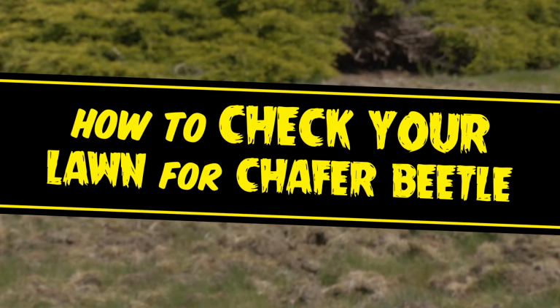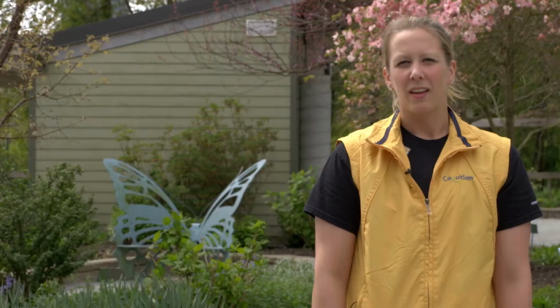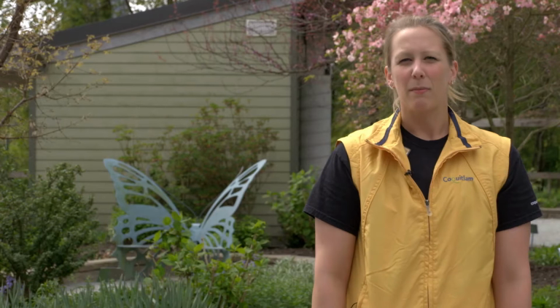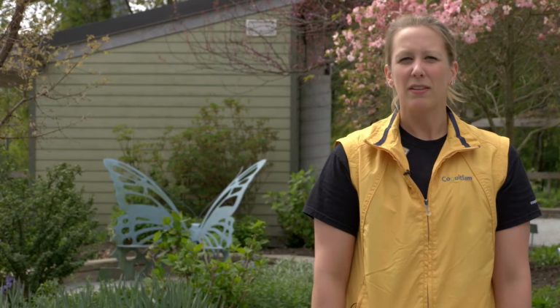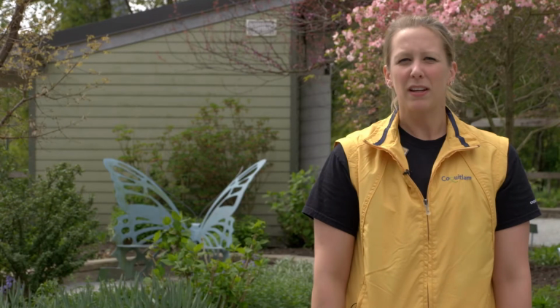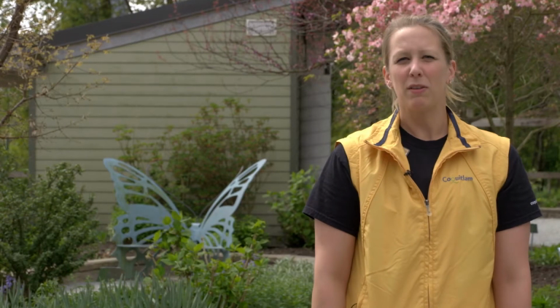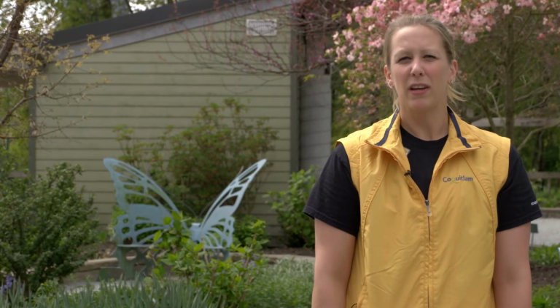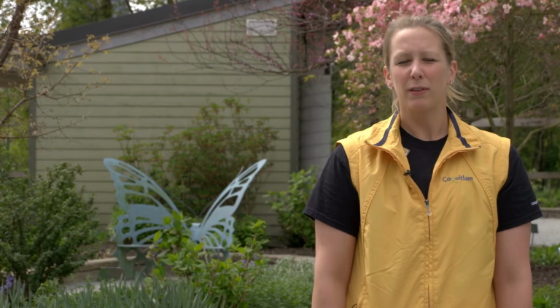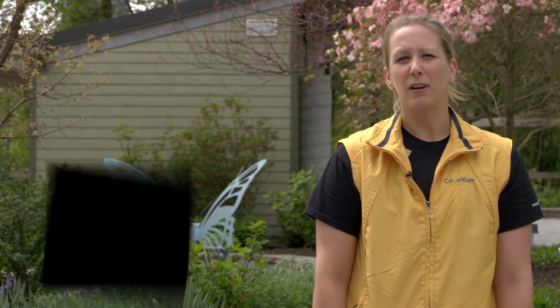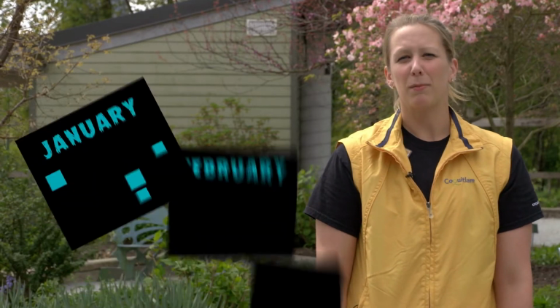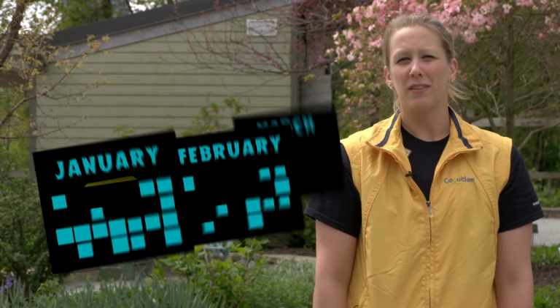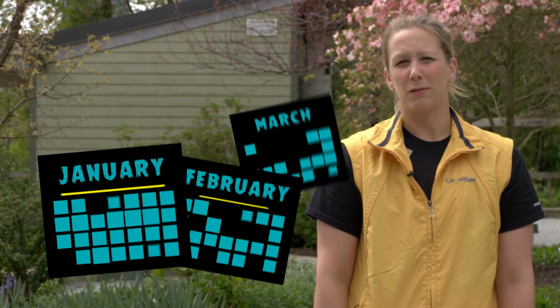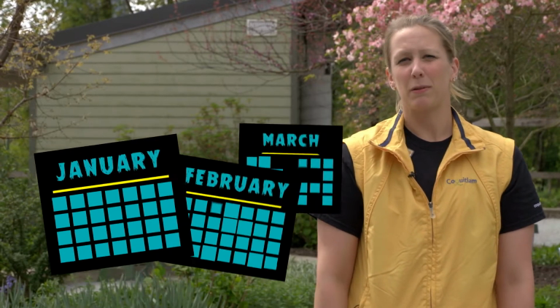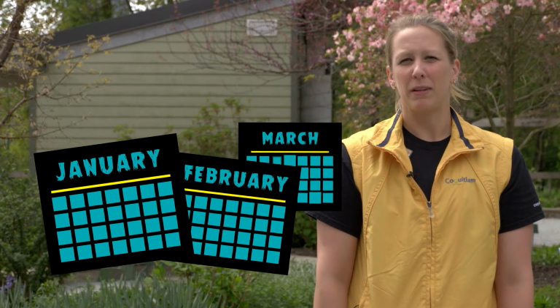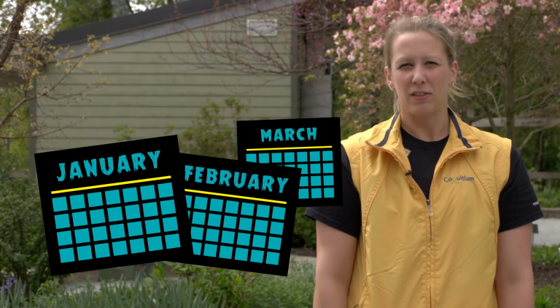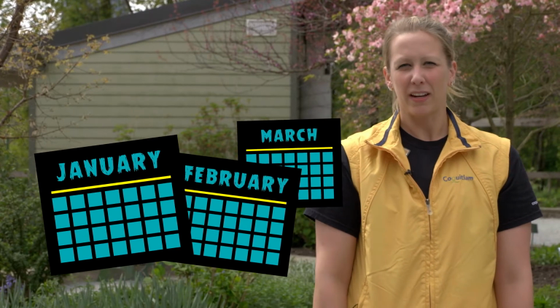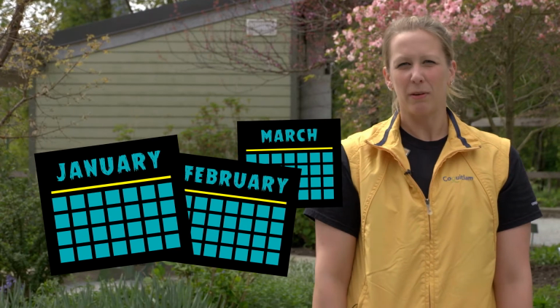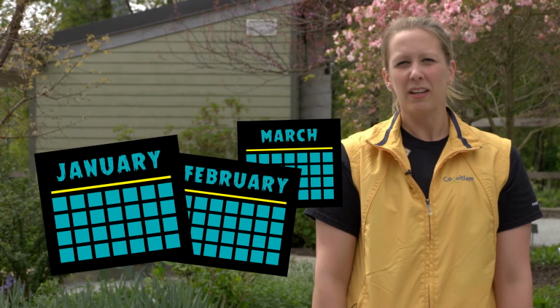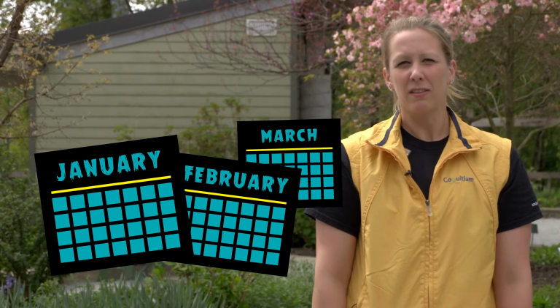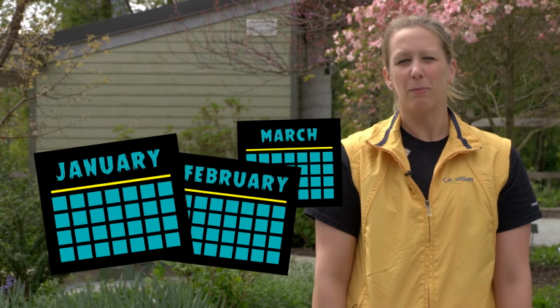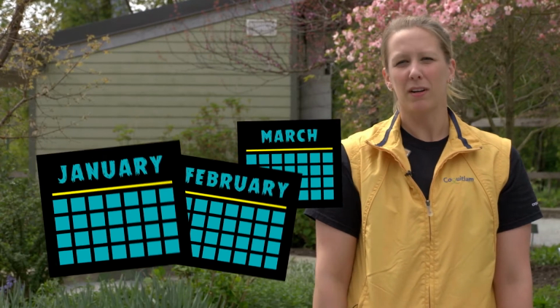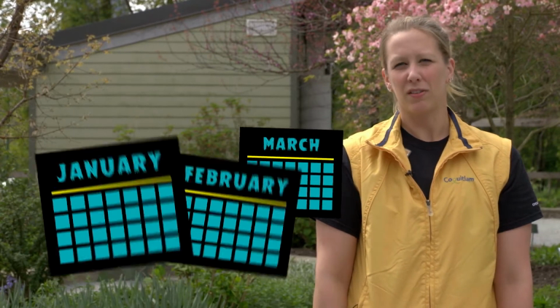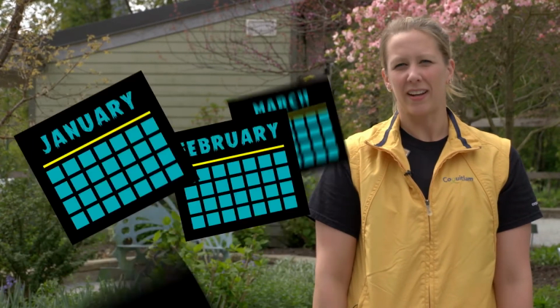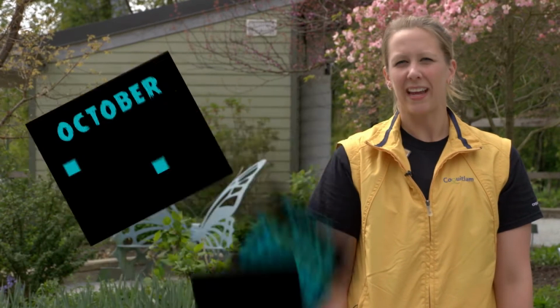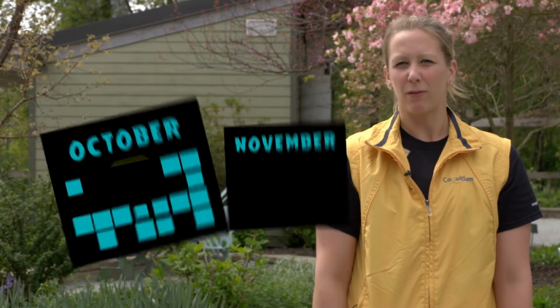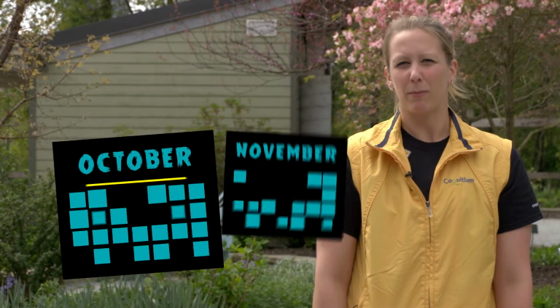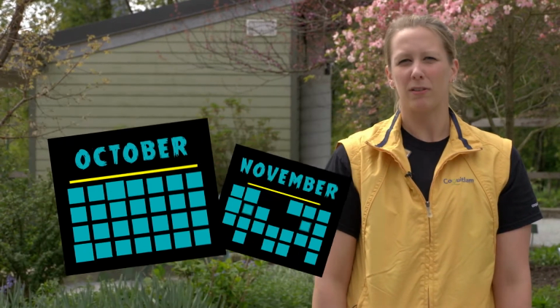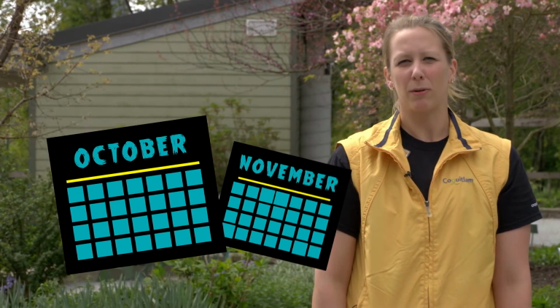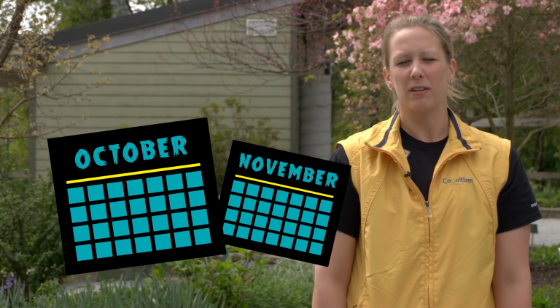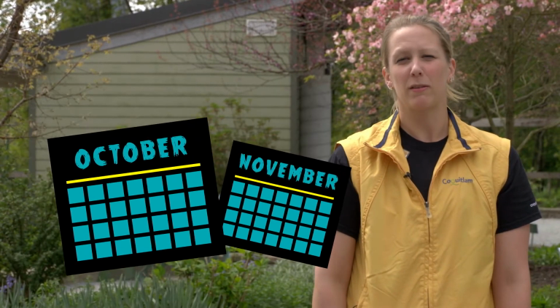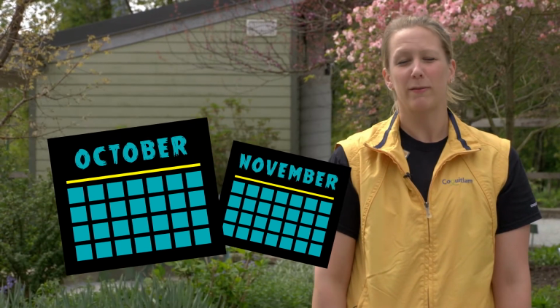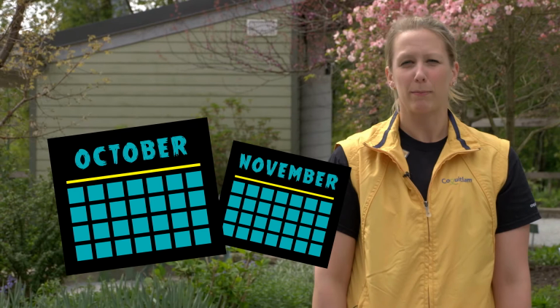The best time to check for grubs is between January to March and again from October to November.